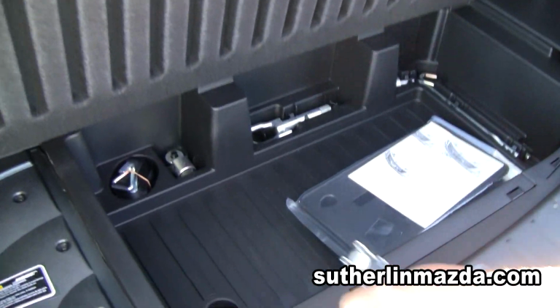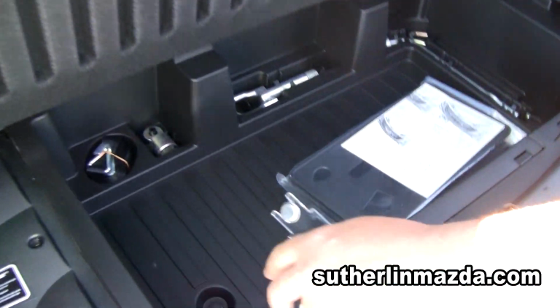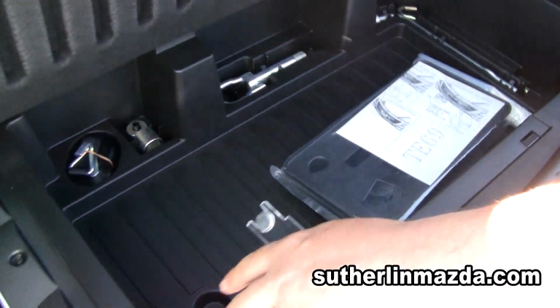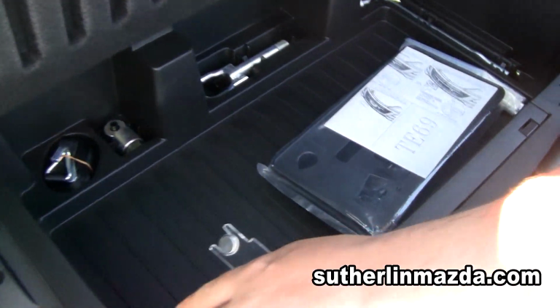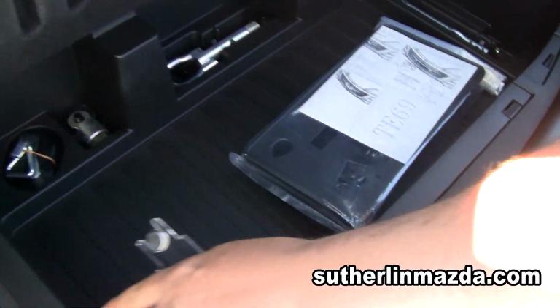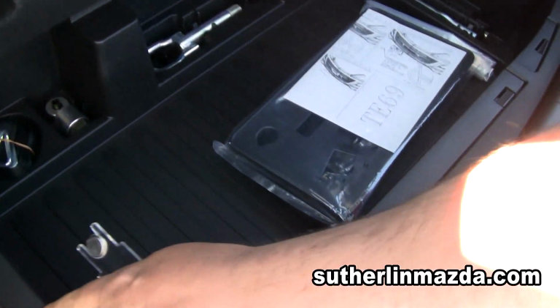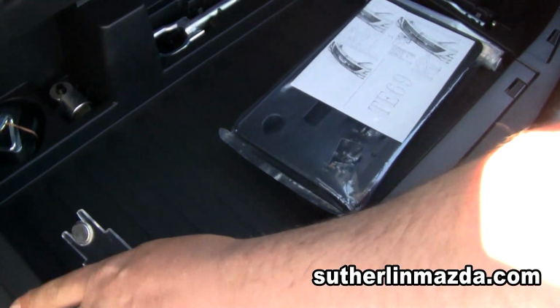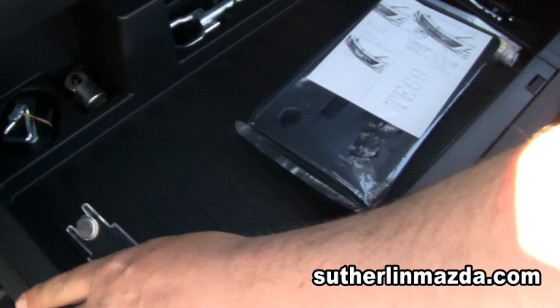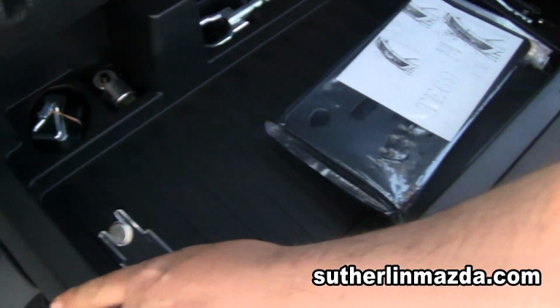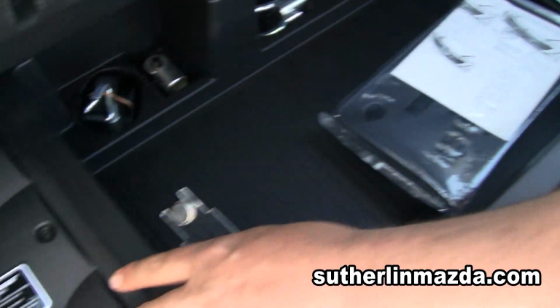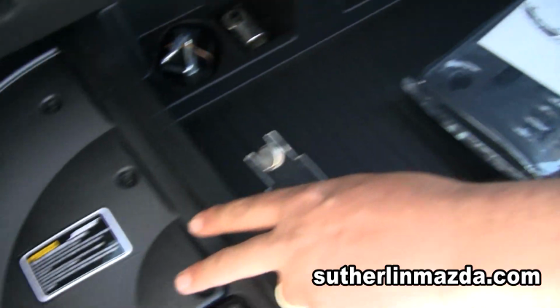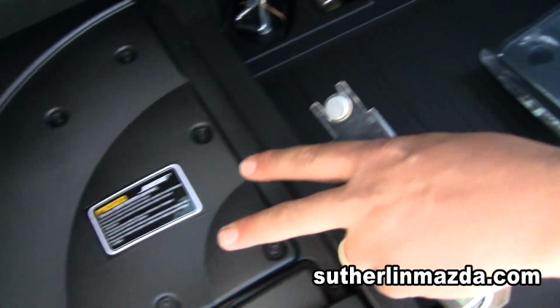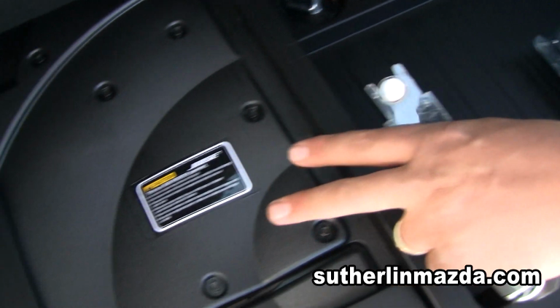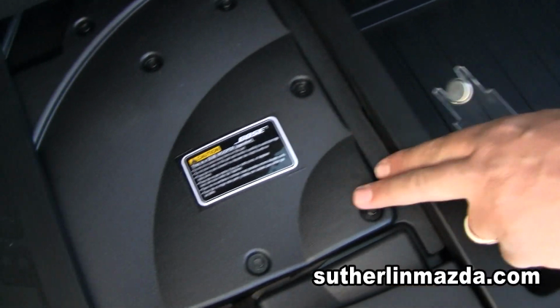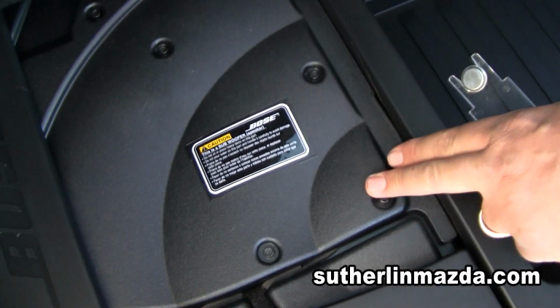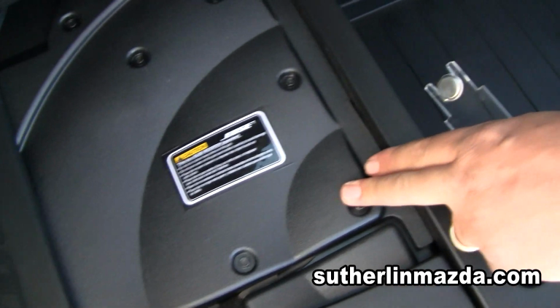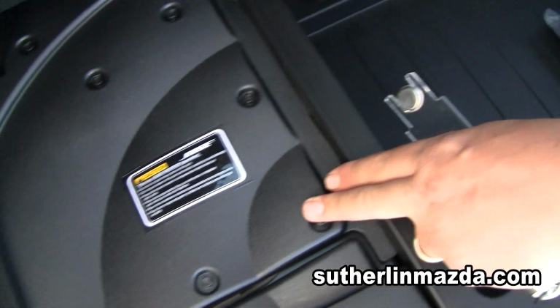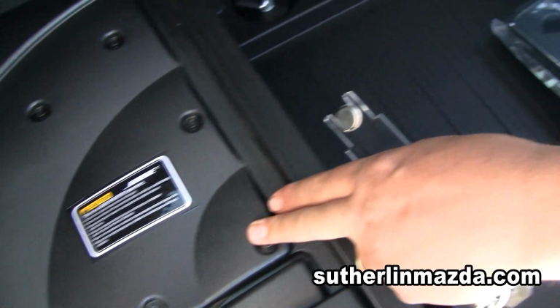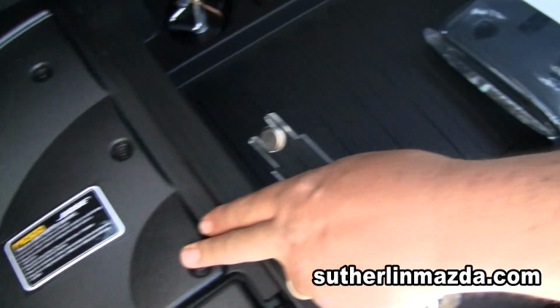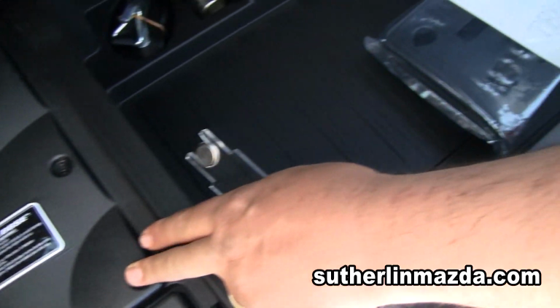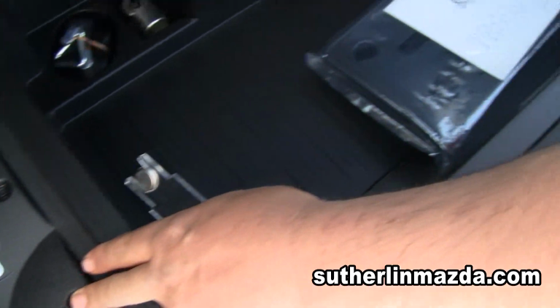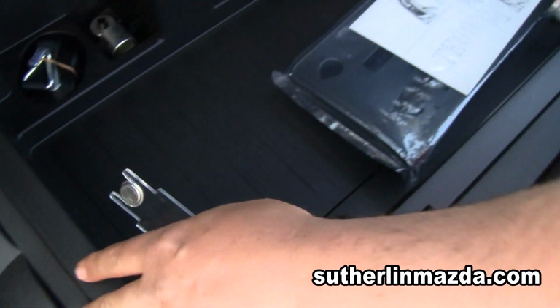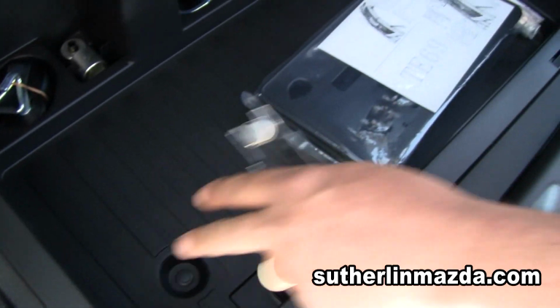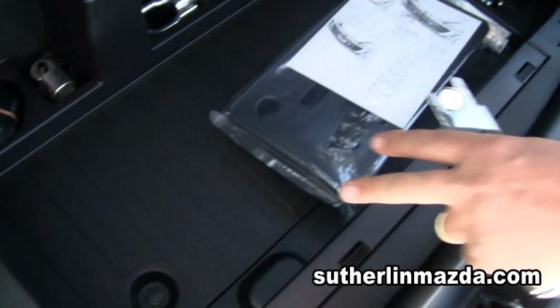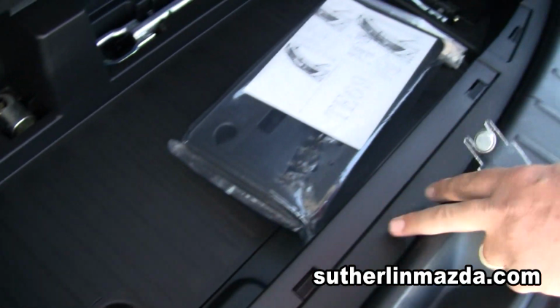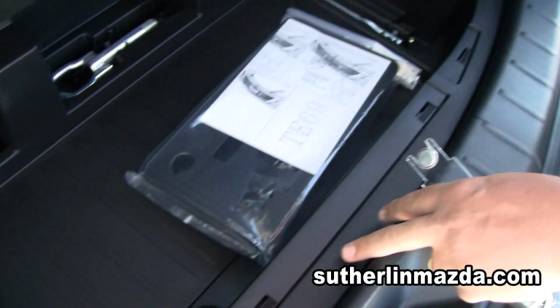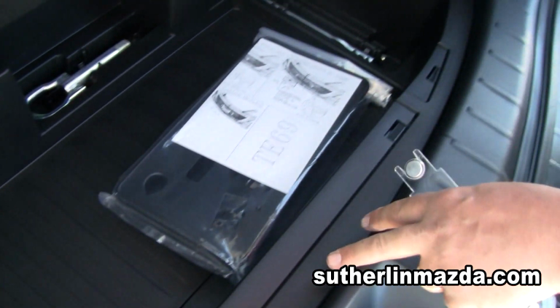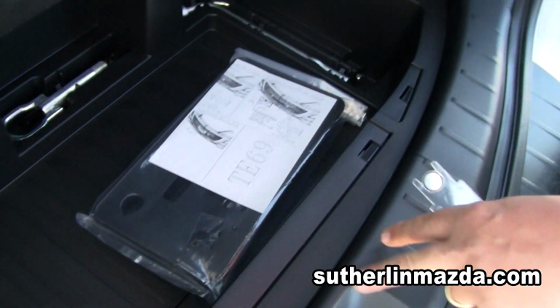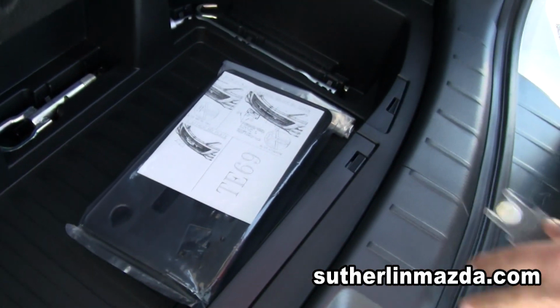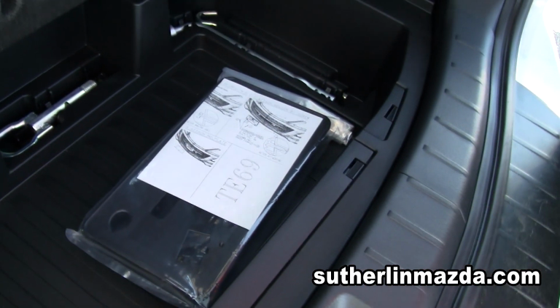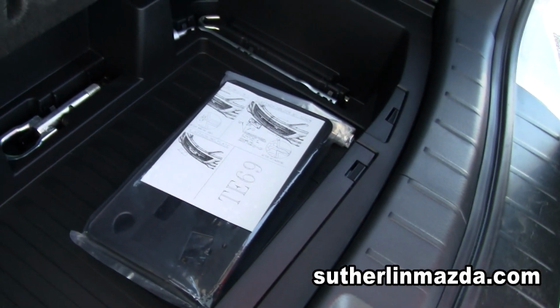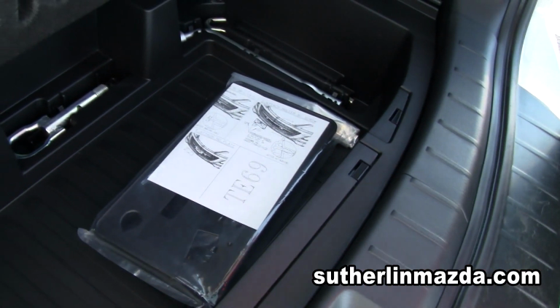This one comes with a Bose sound system — here is your amplifier. This also comes with a full-size spare.